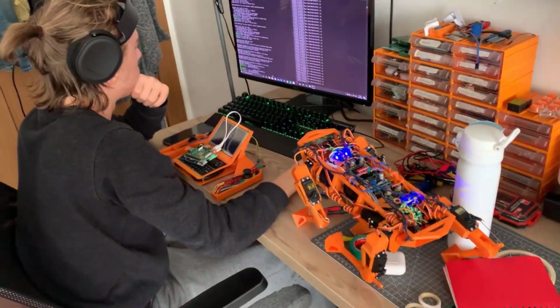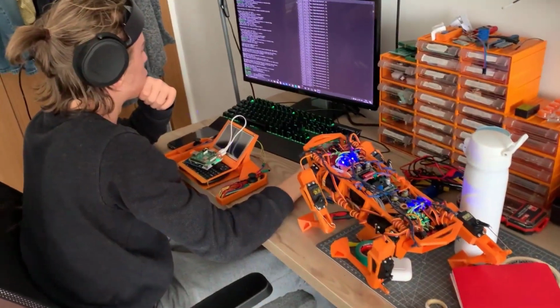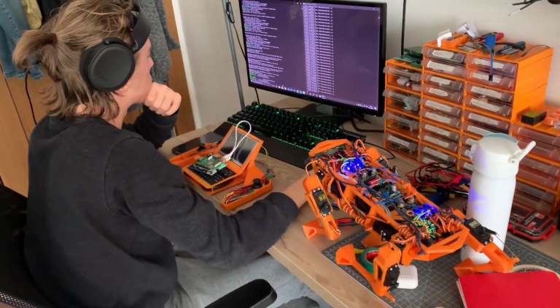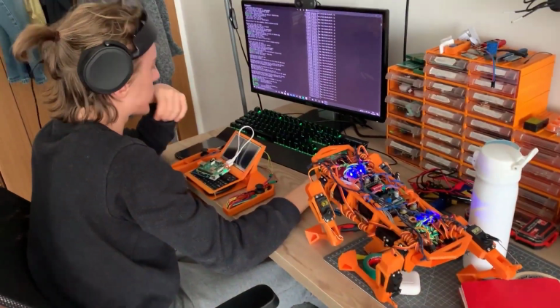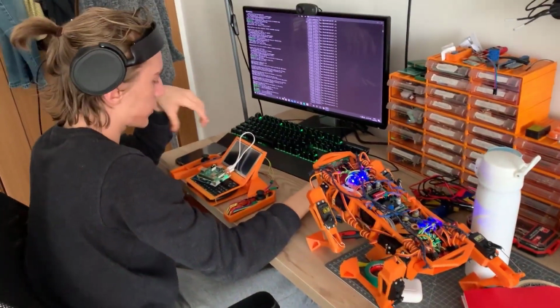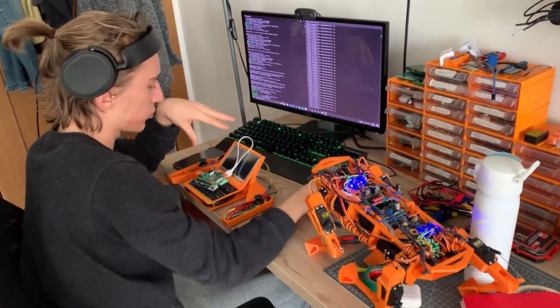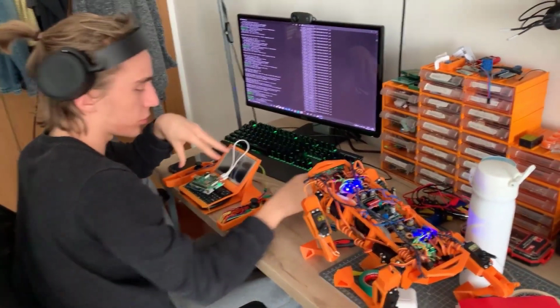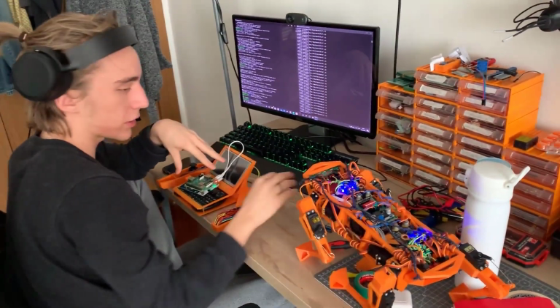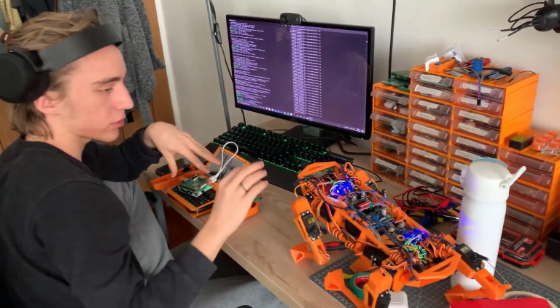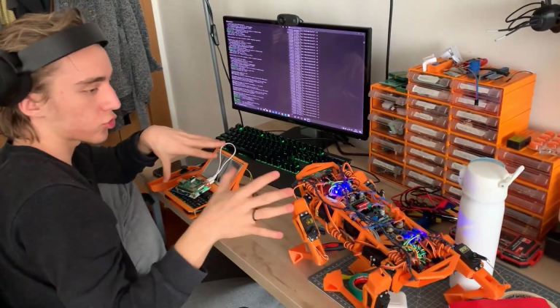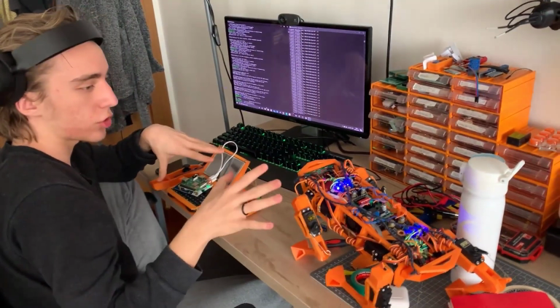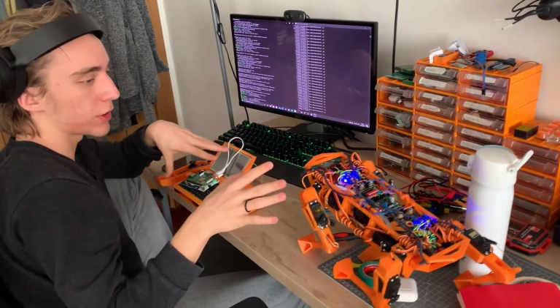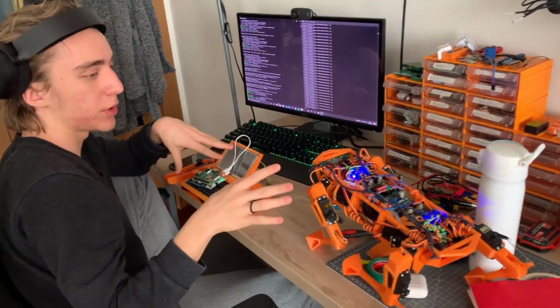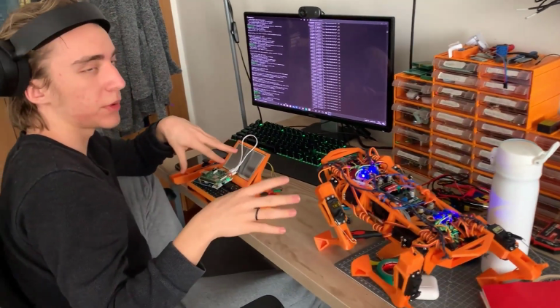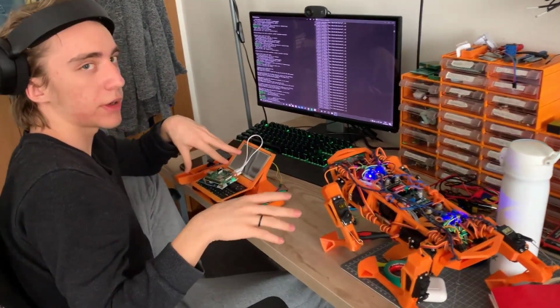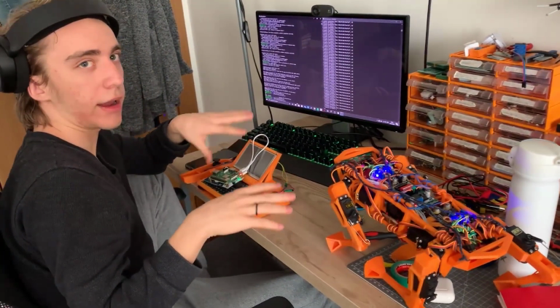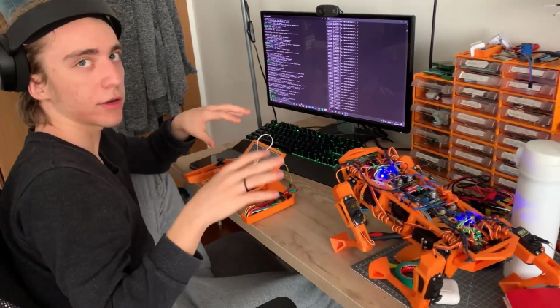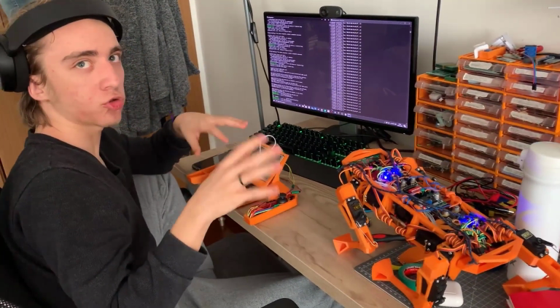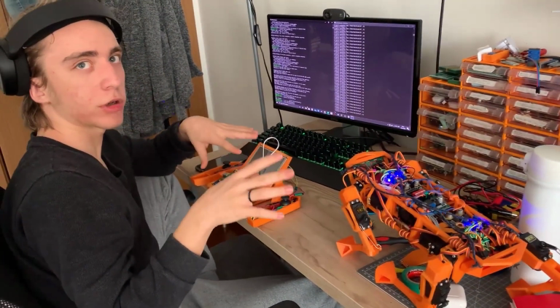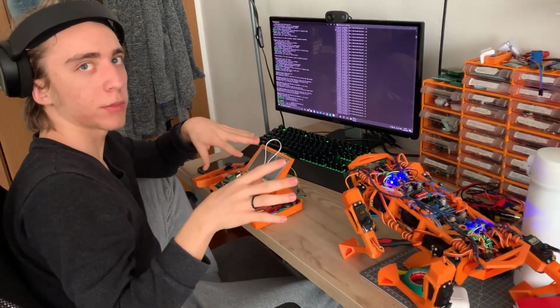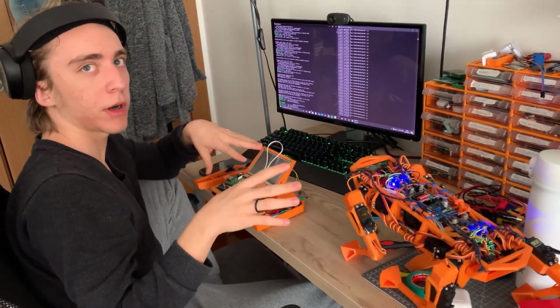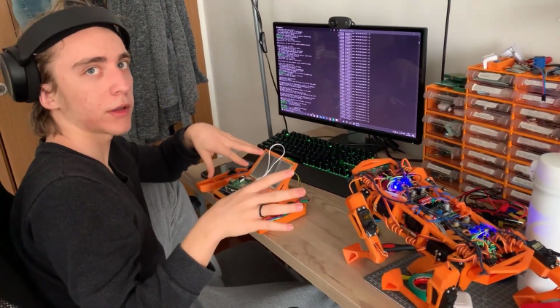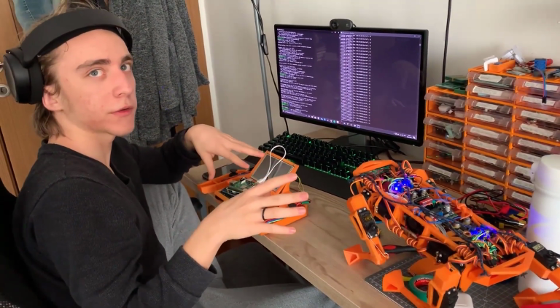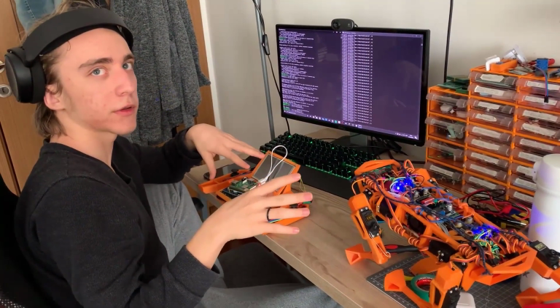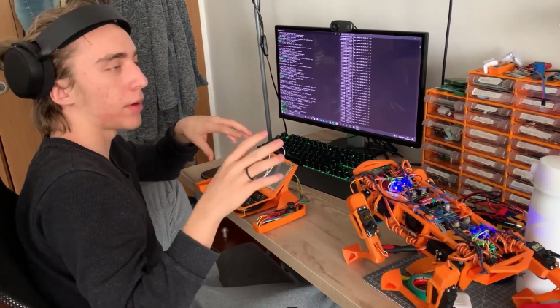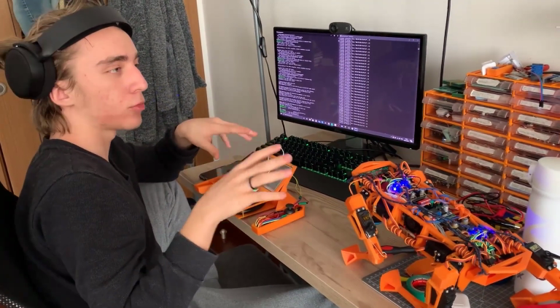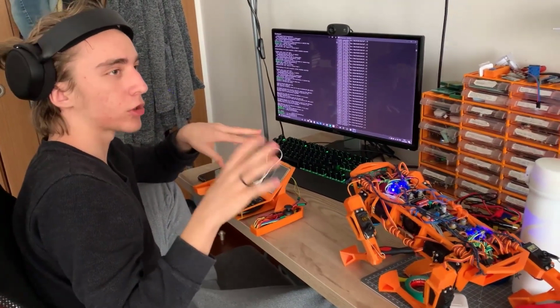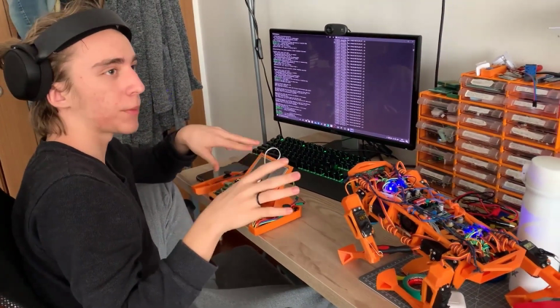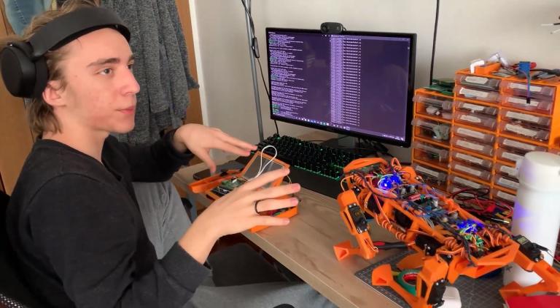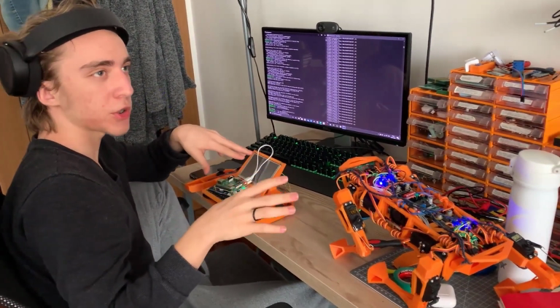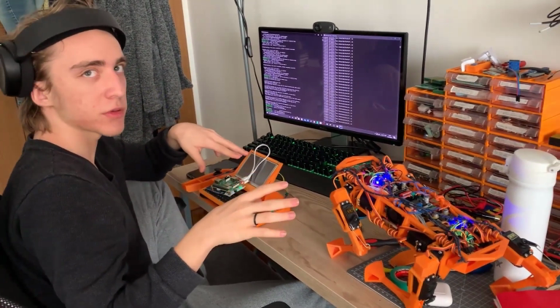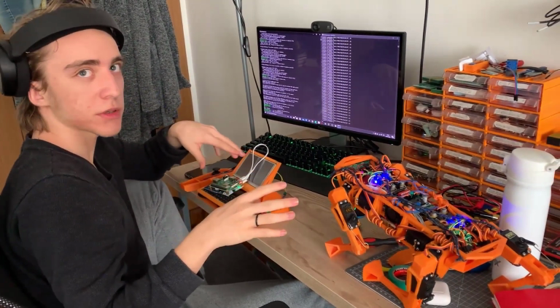The good thing is that they are constantly connected to each other. I'm going to close and open it up again.